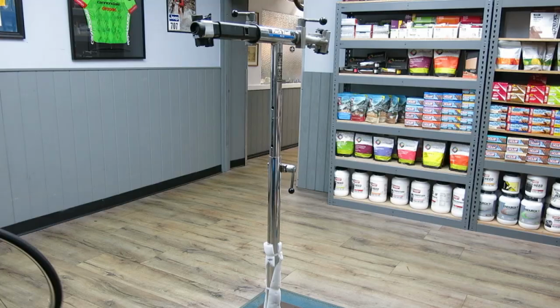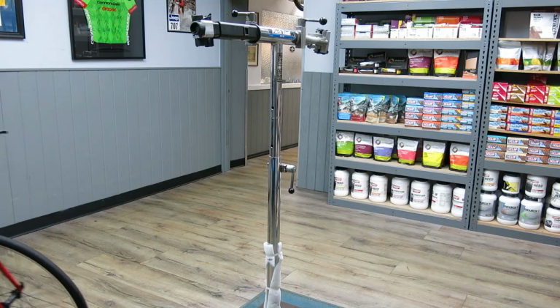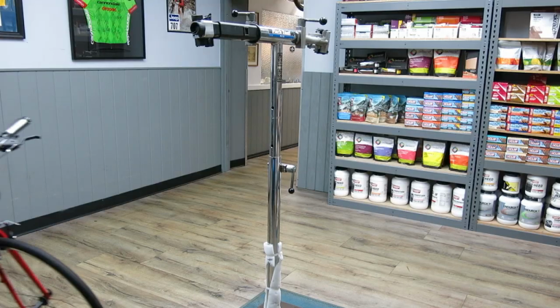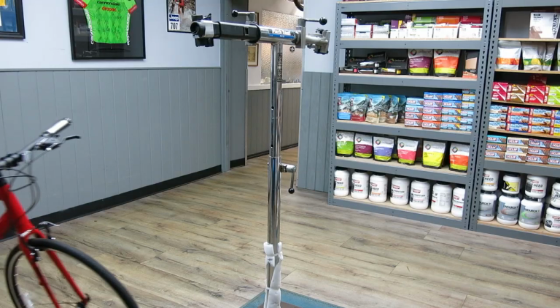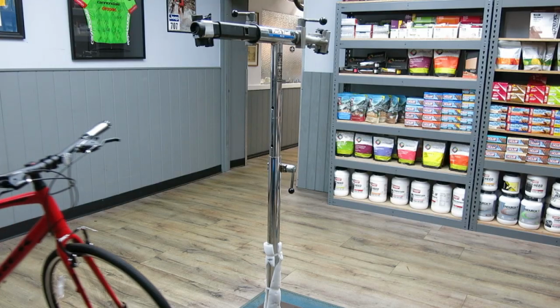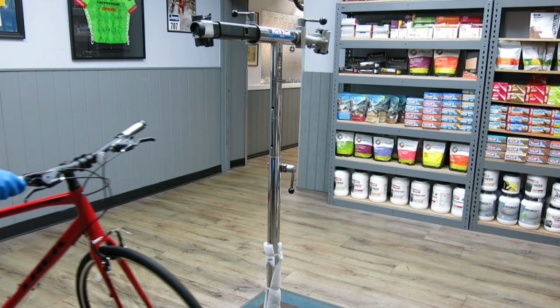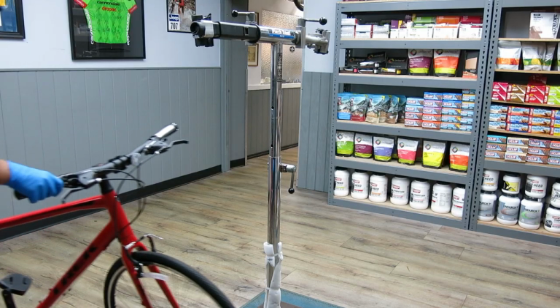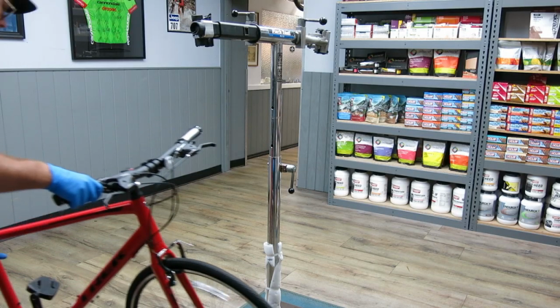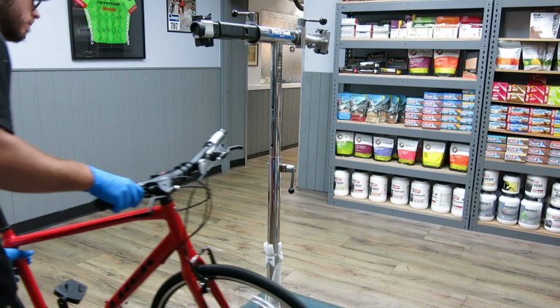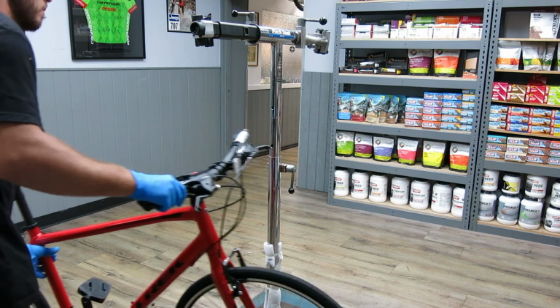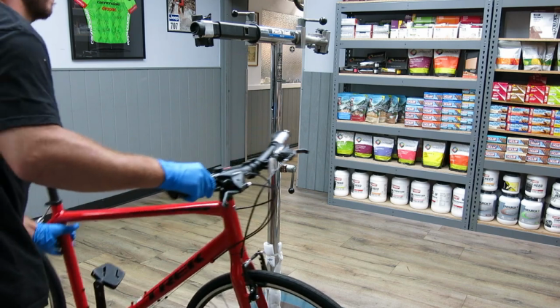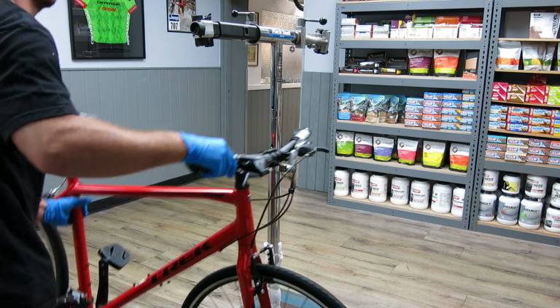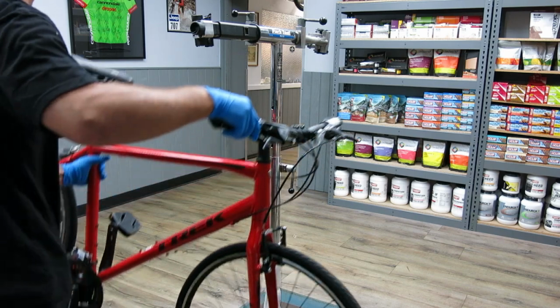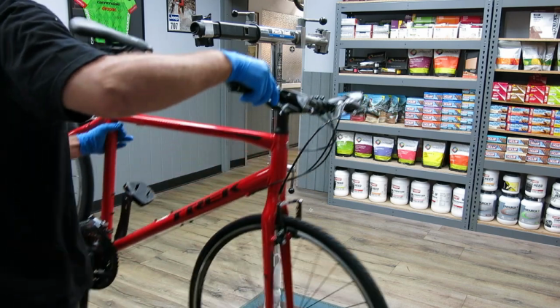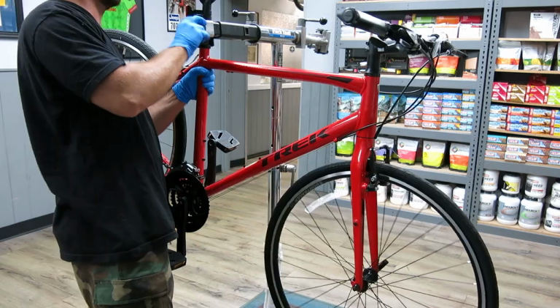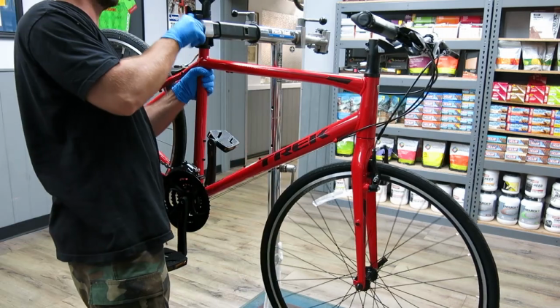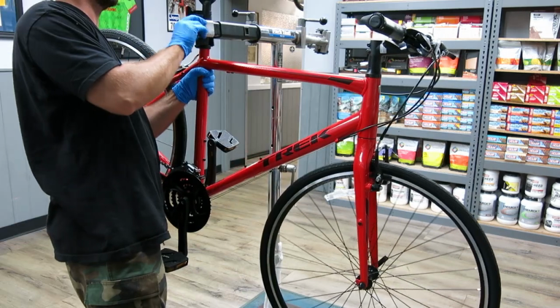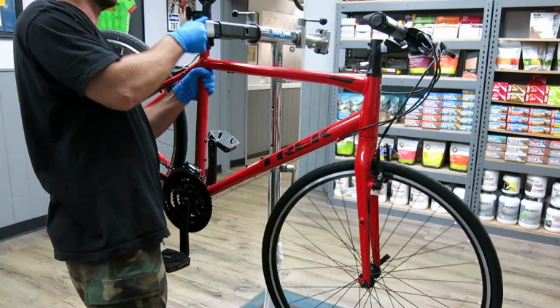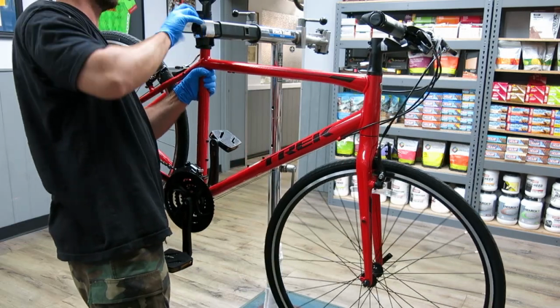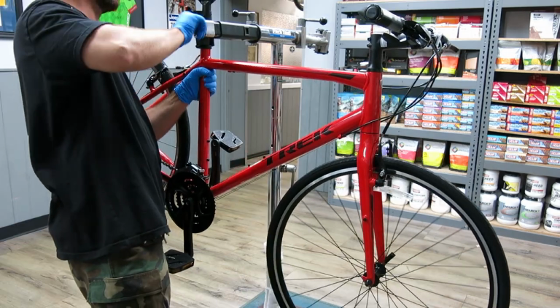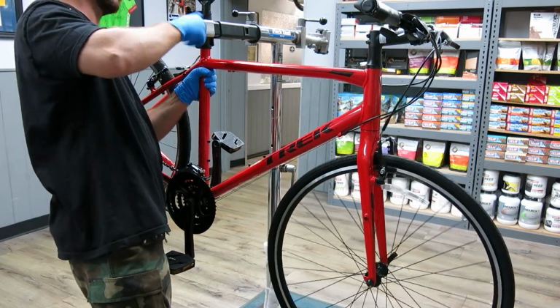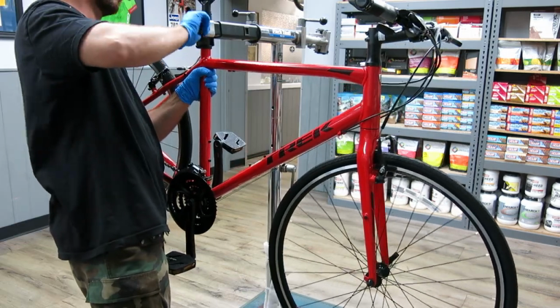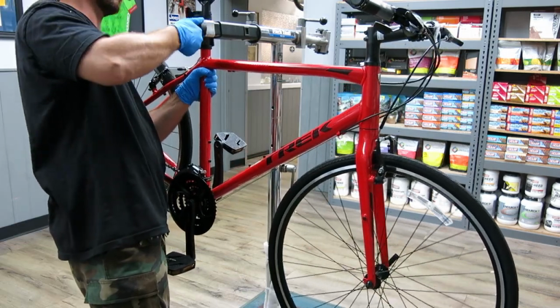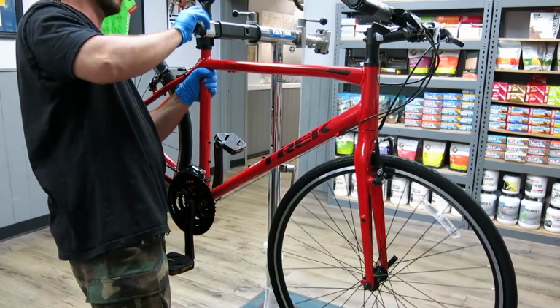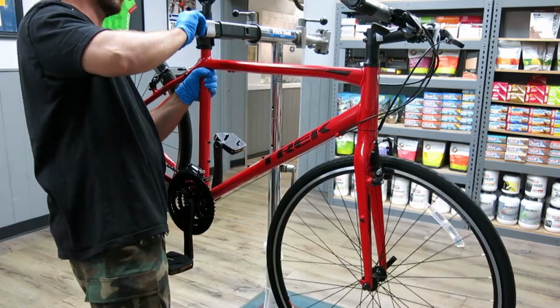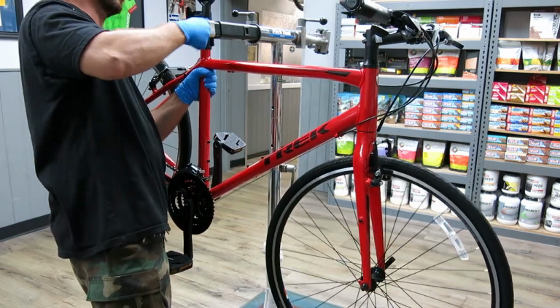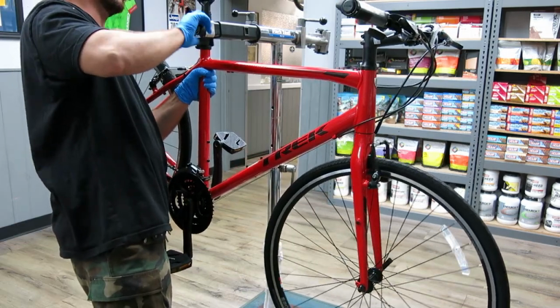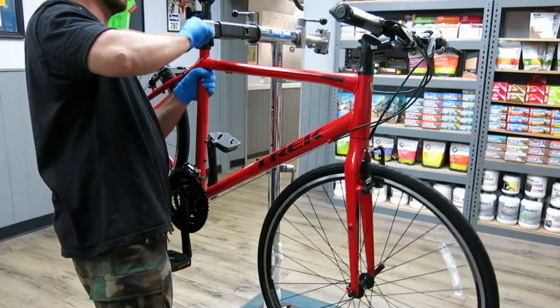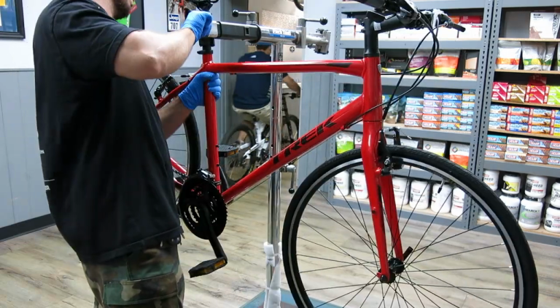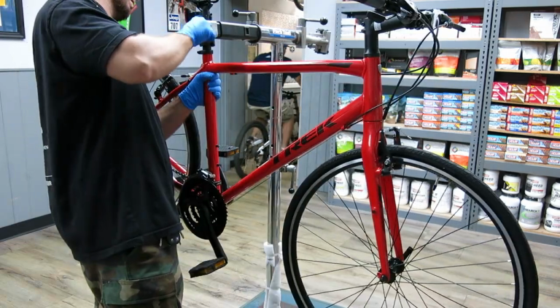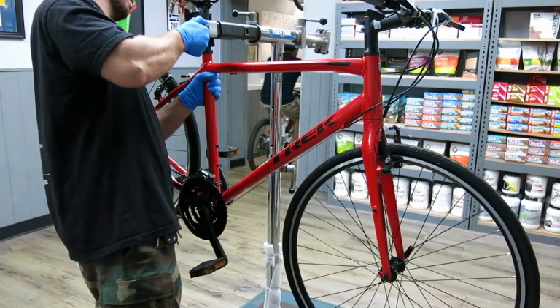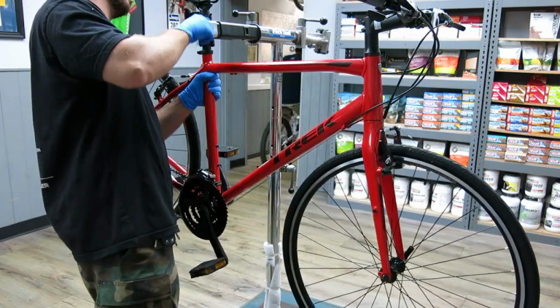After properly mounting your bike up on a bicycle repair stand, the first thing you need to do is remove the wheel.